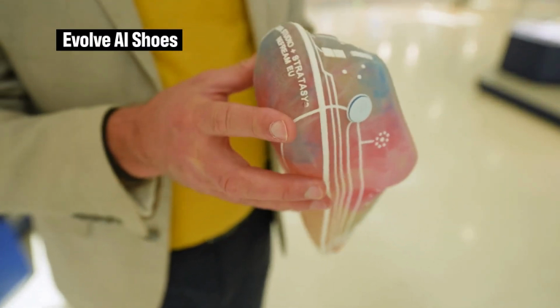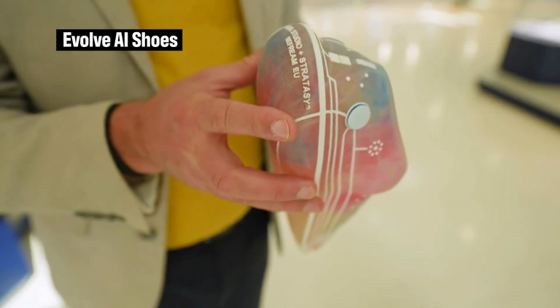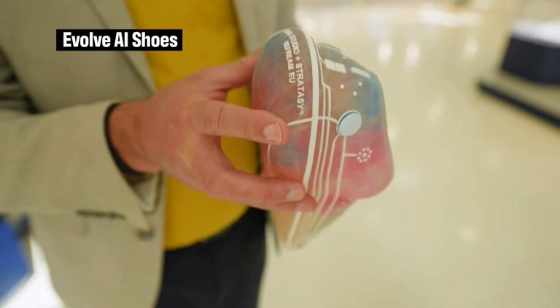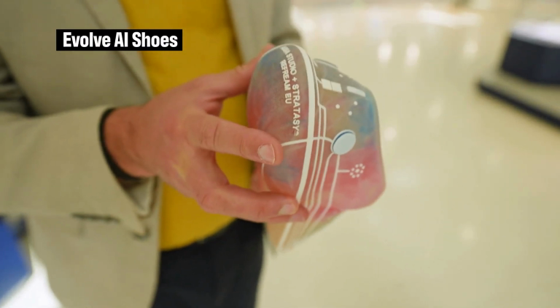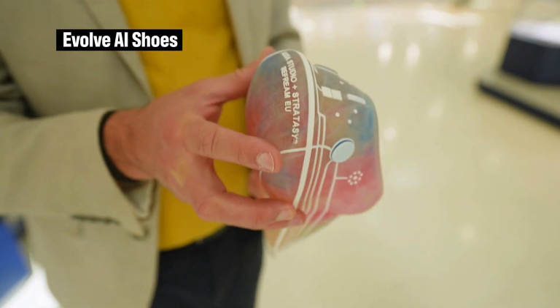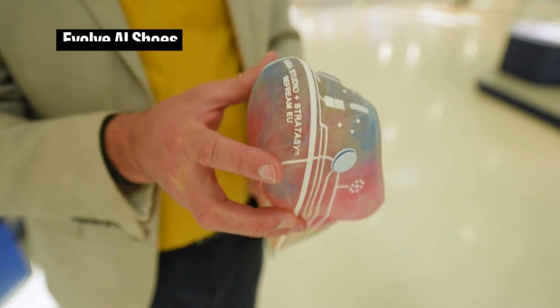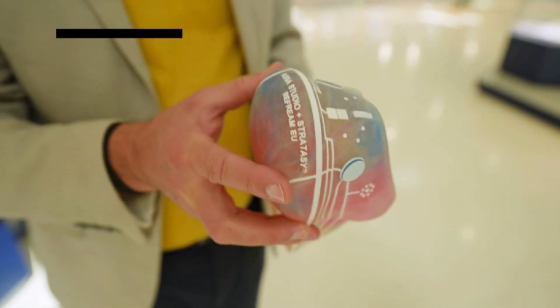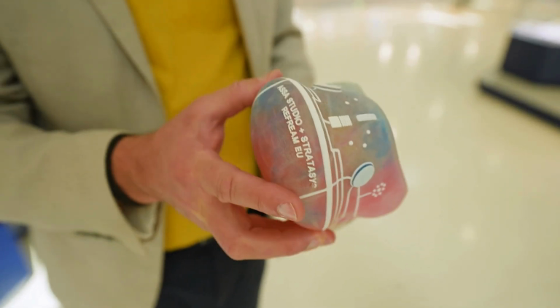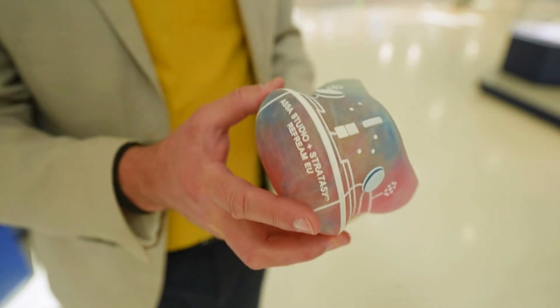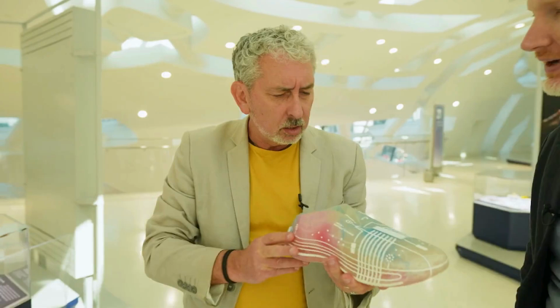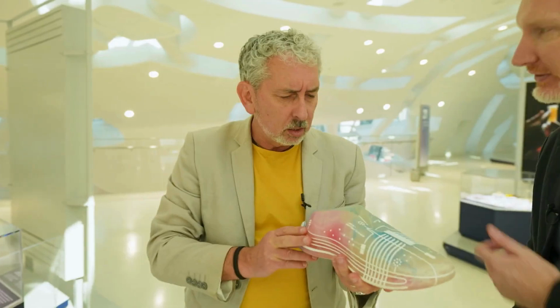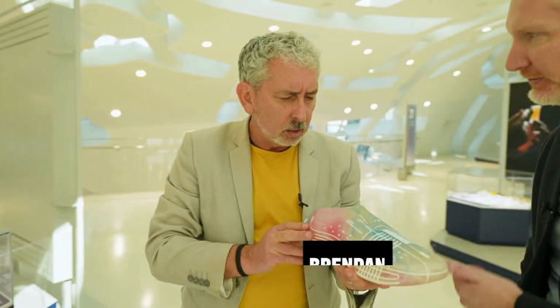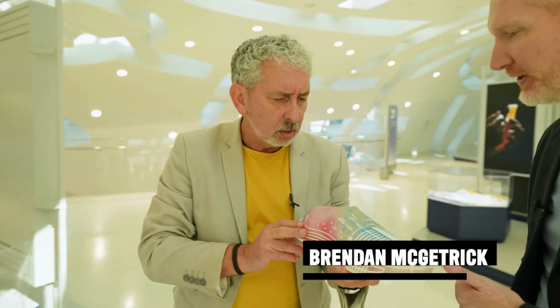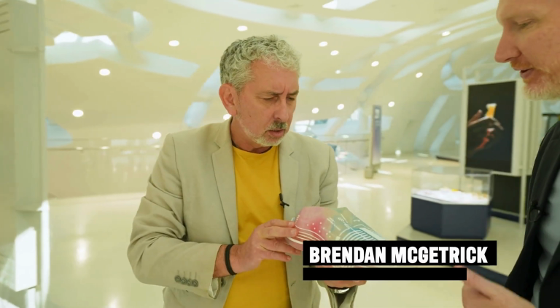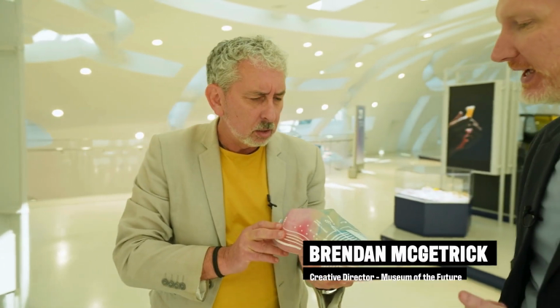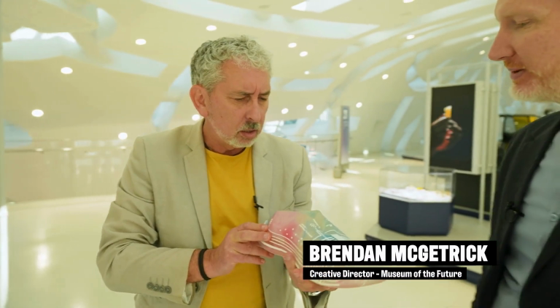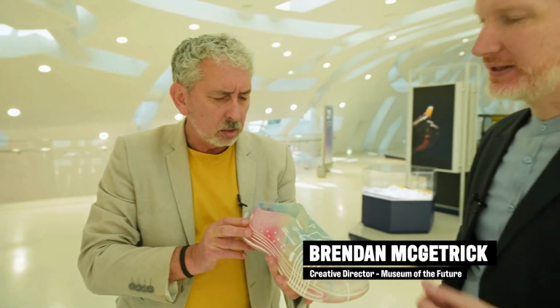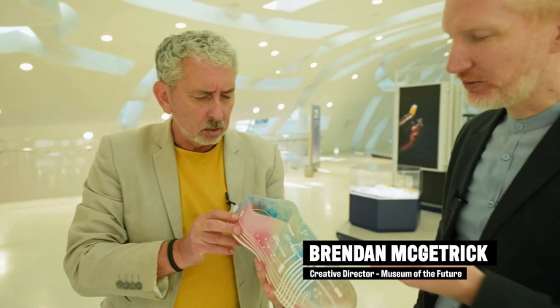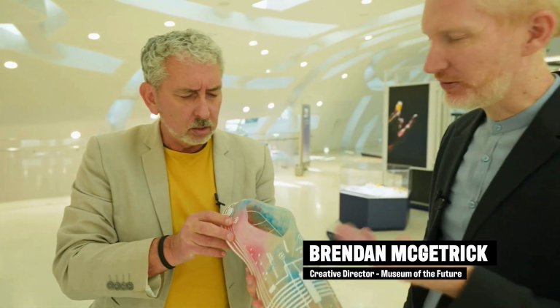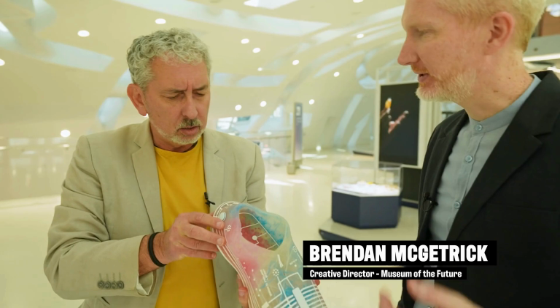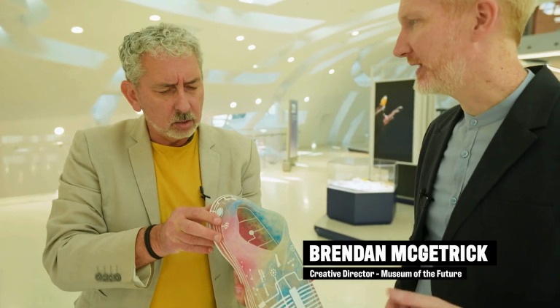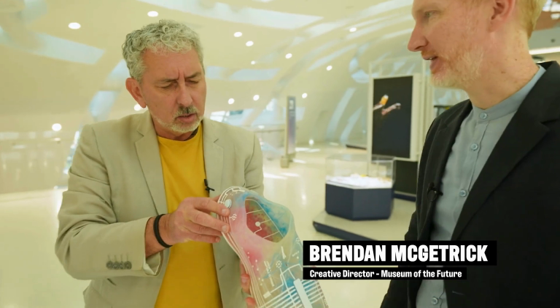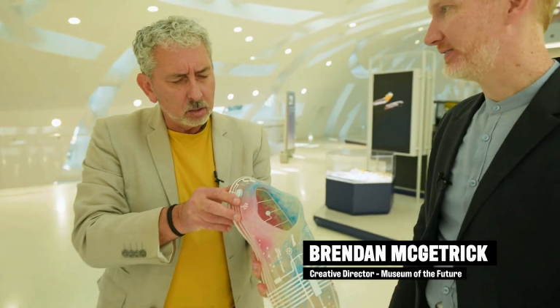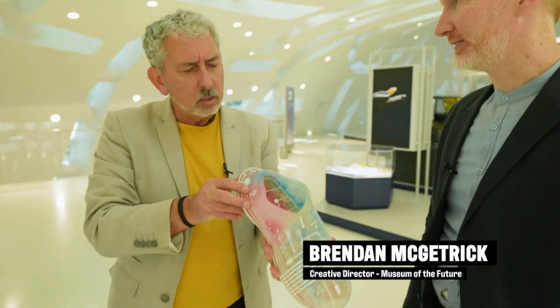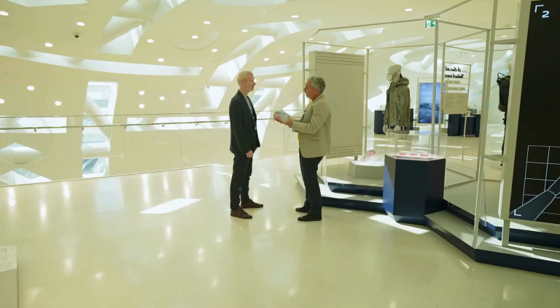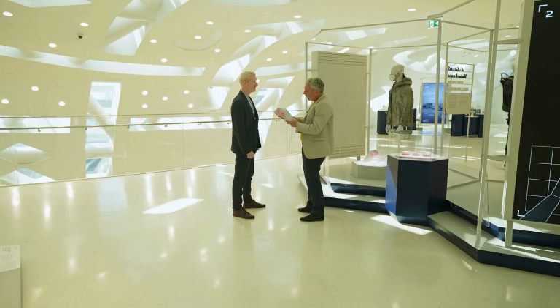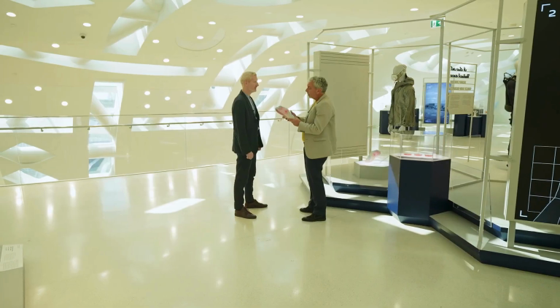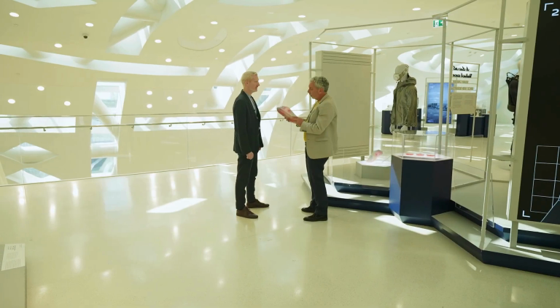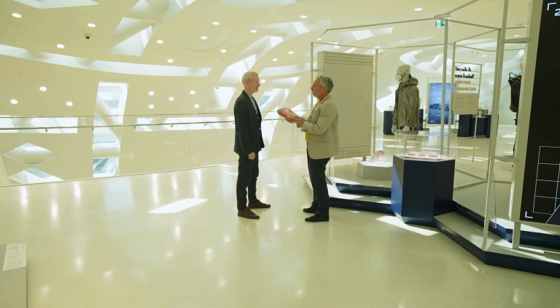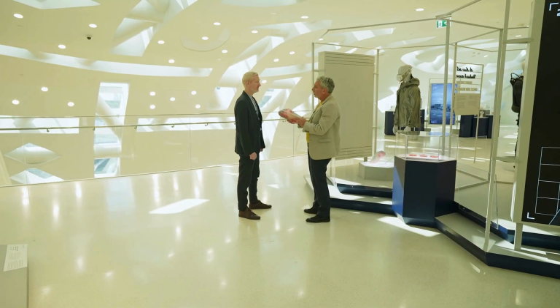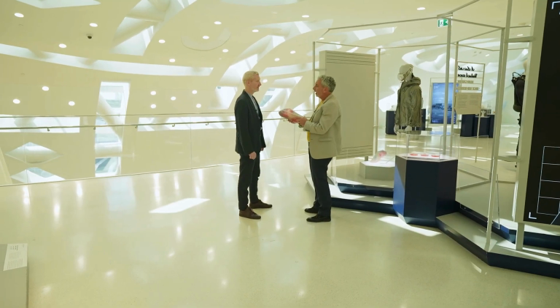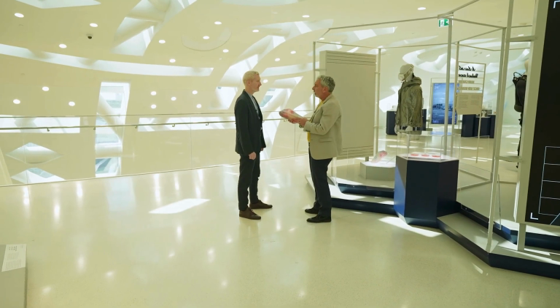So who's designed these? Asa Studio designed them, and then they were printed by Stratasys. Asa Studio's in London?